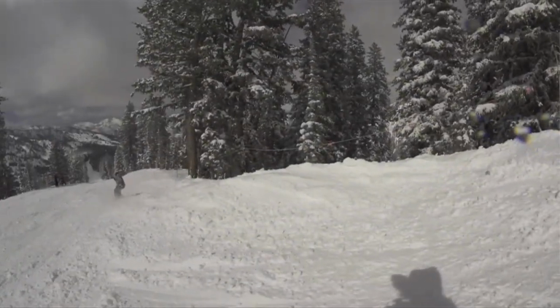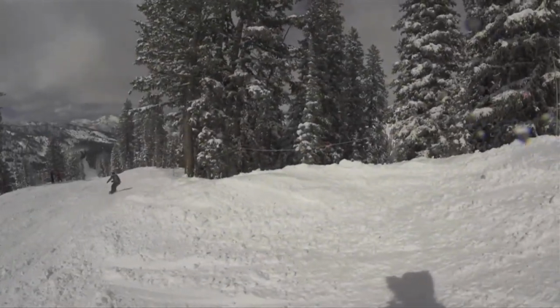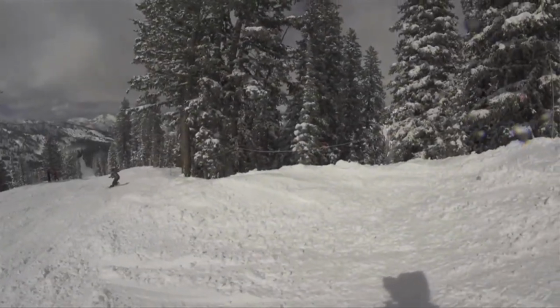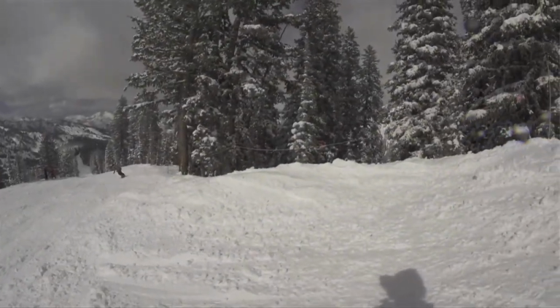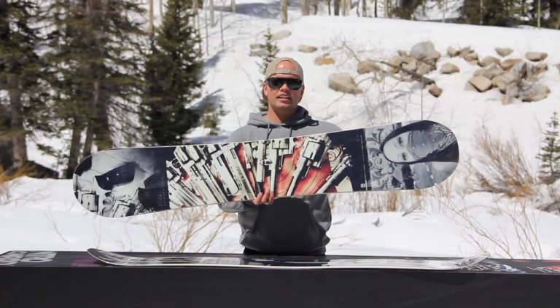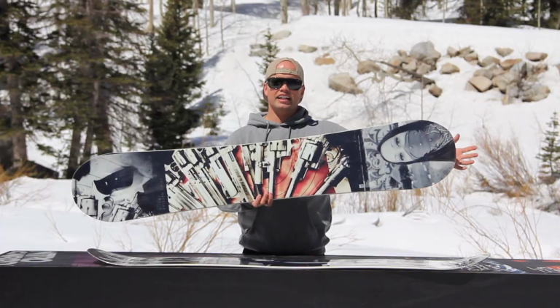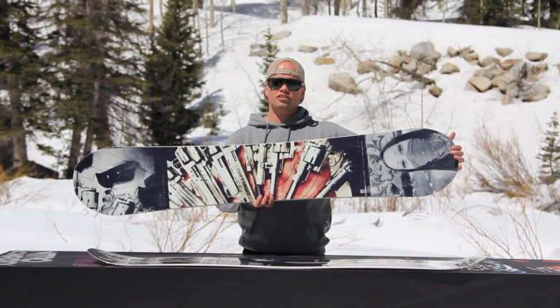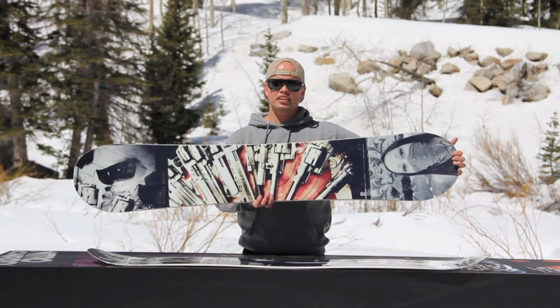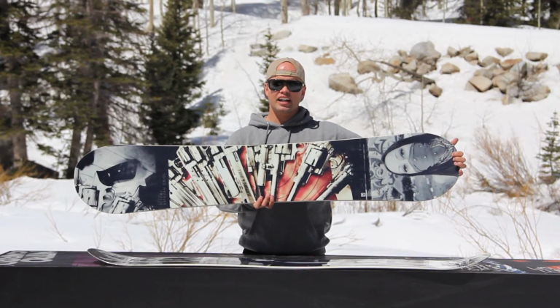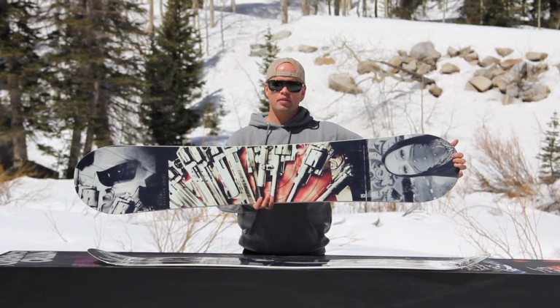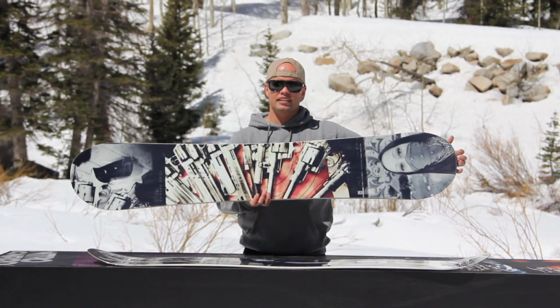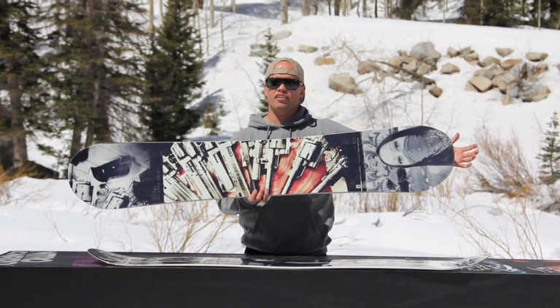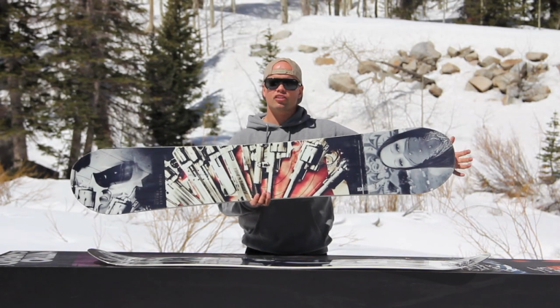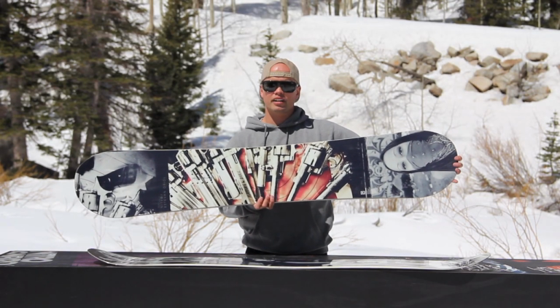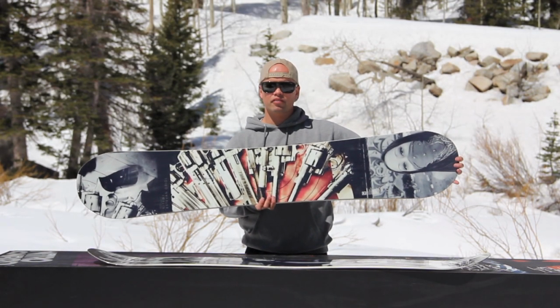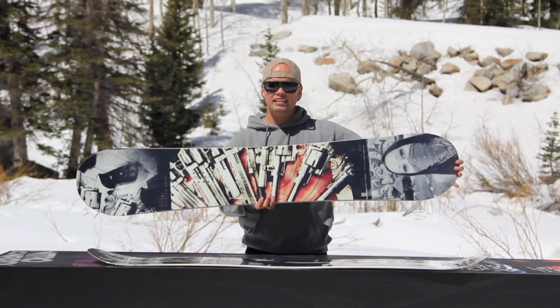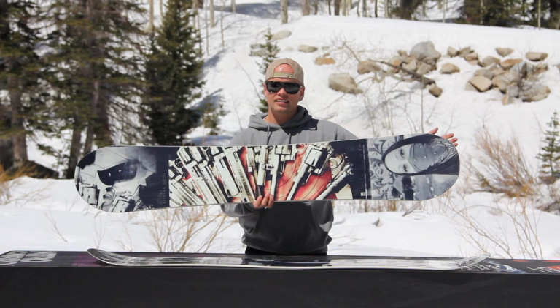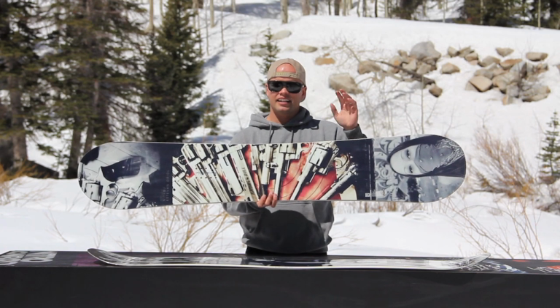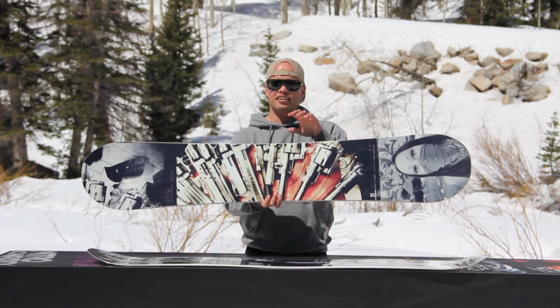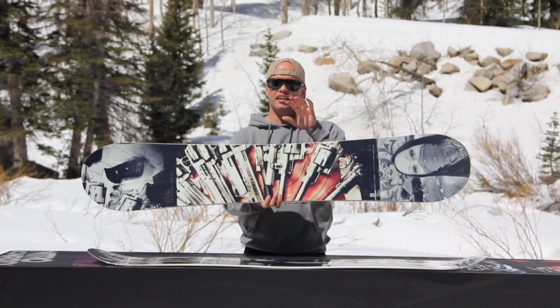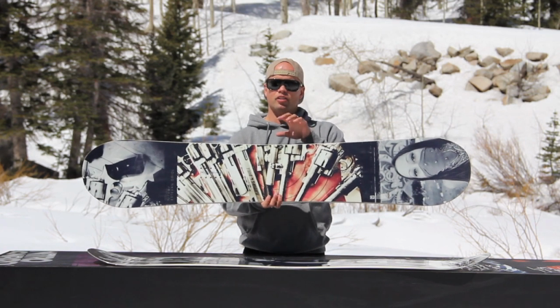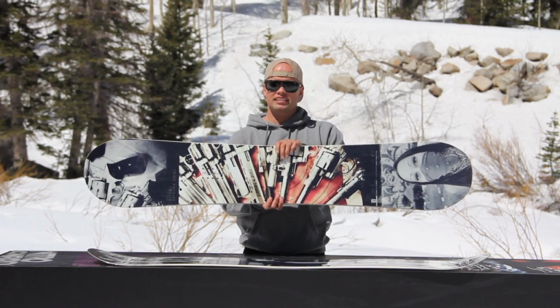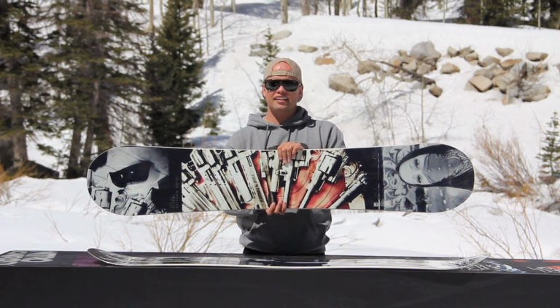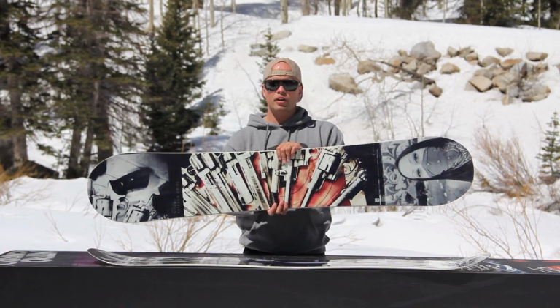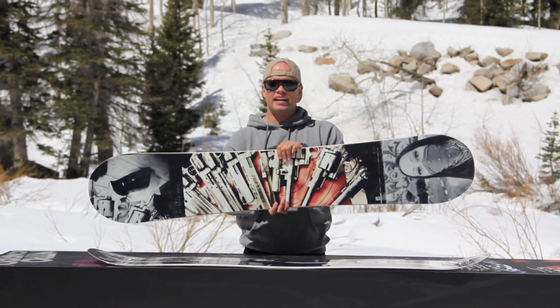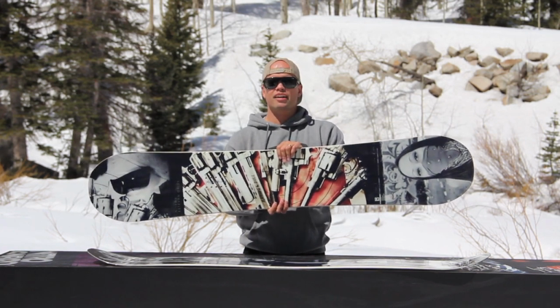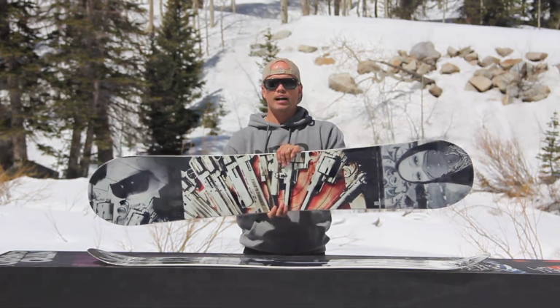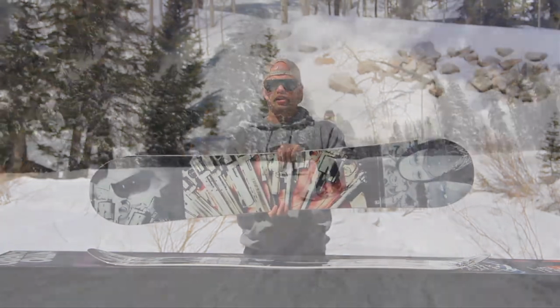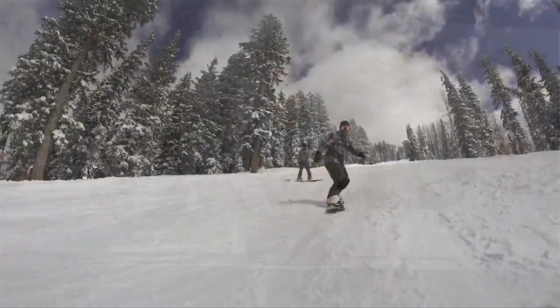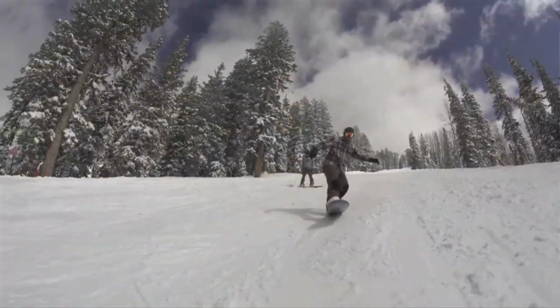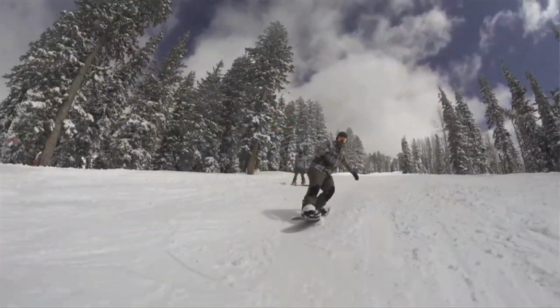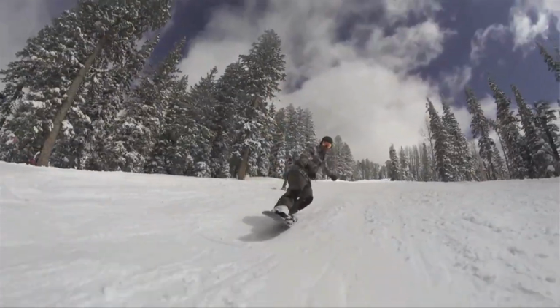These boards come in a directional twin shape, they have our all terrain flex, and they are available in a standard width and a wide width, so we got you covered.